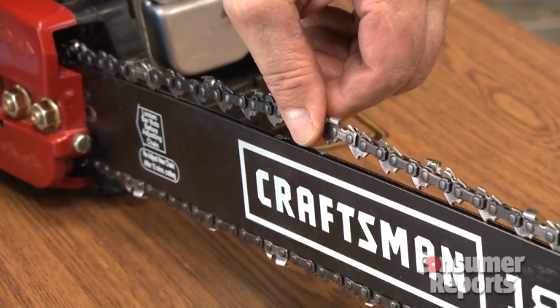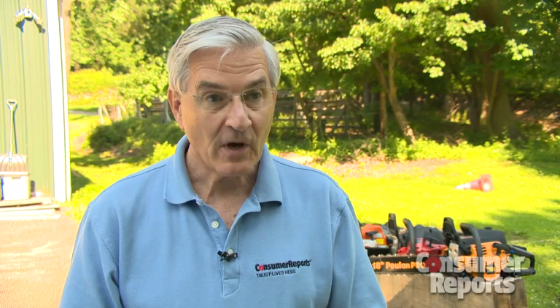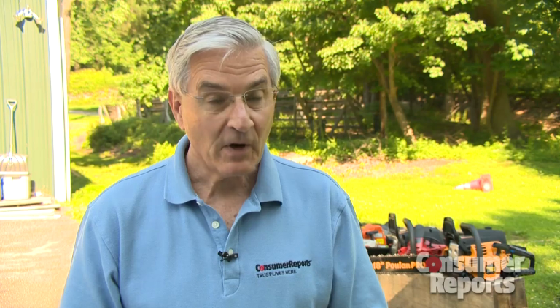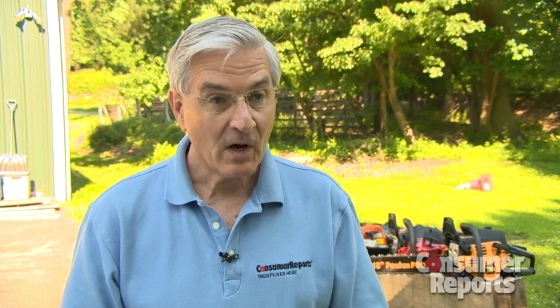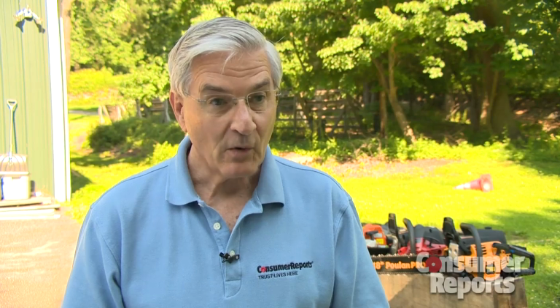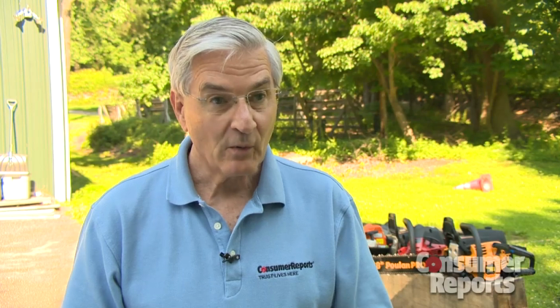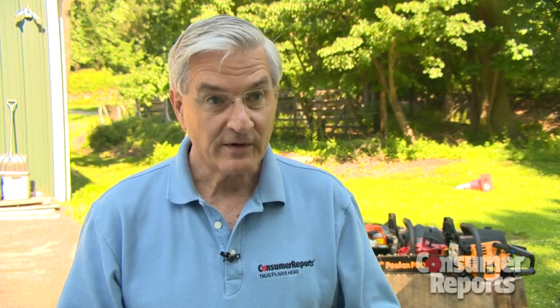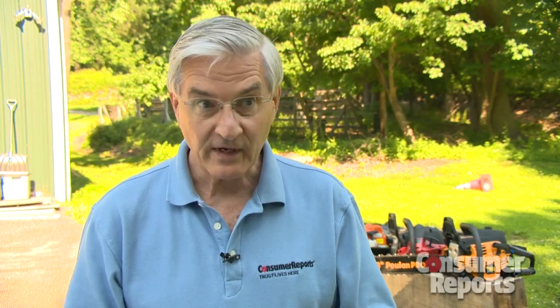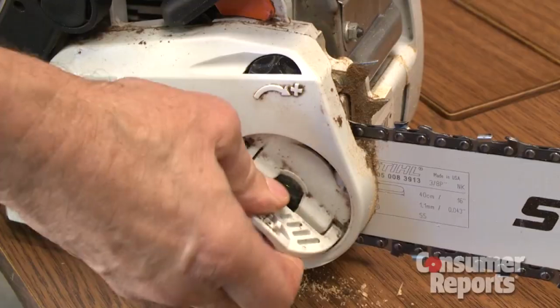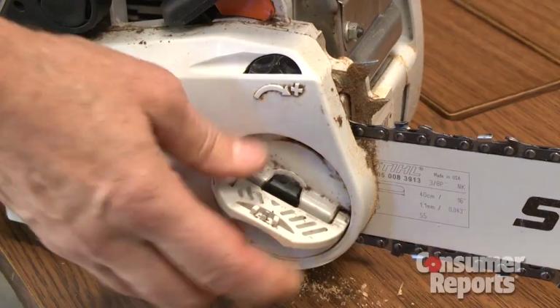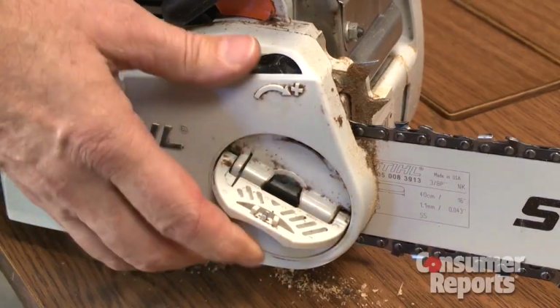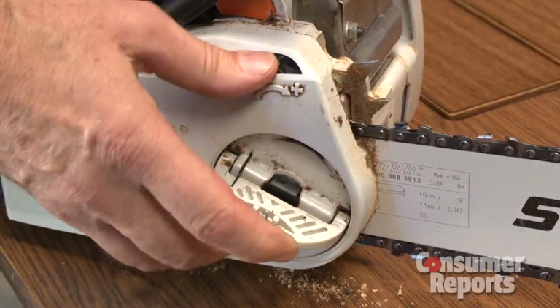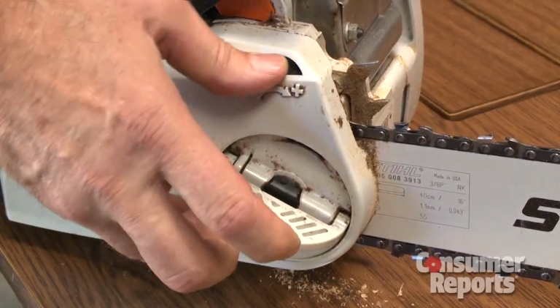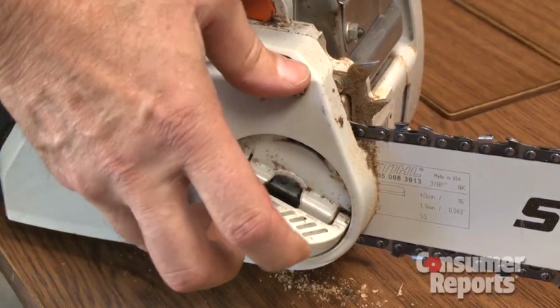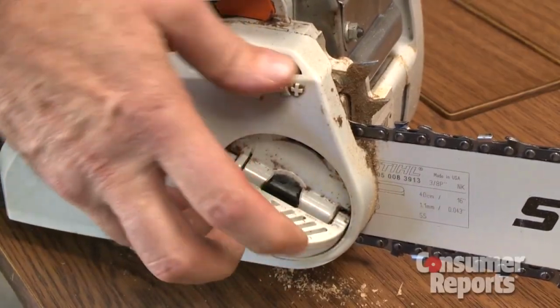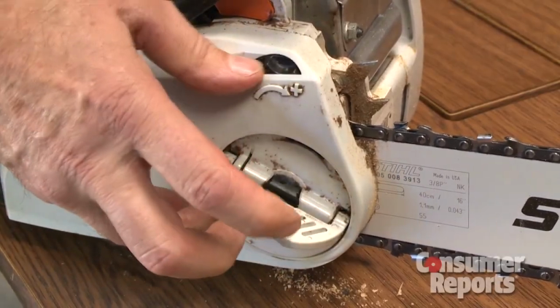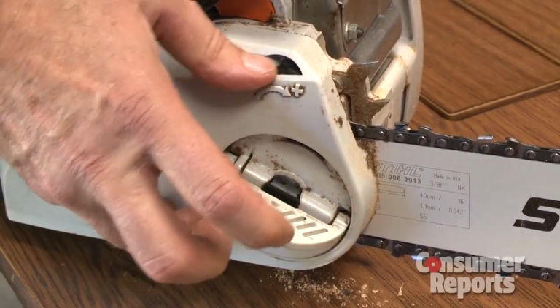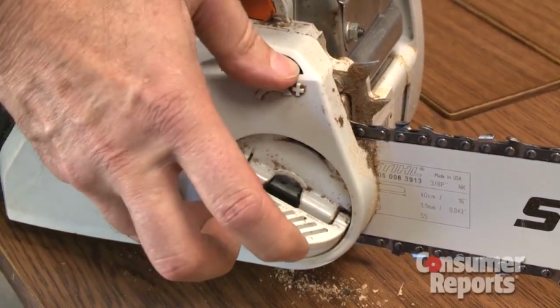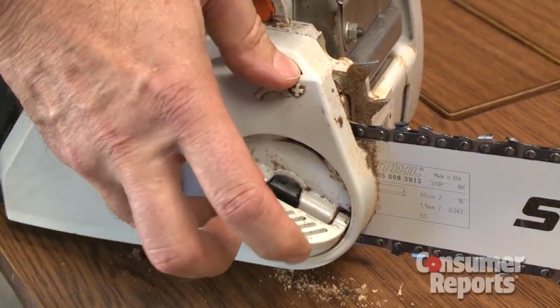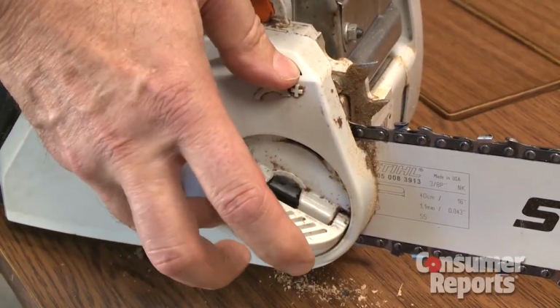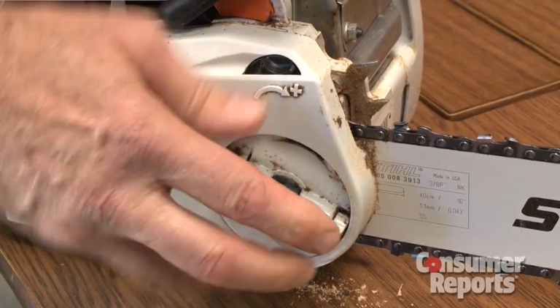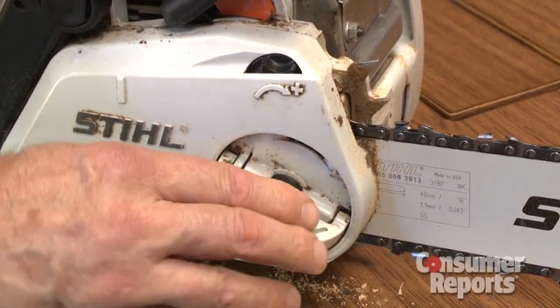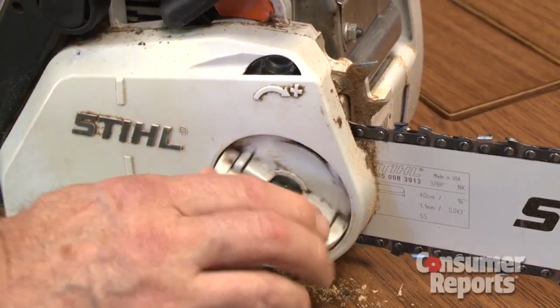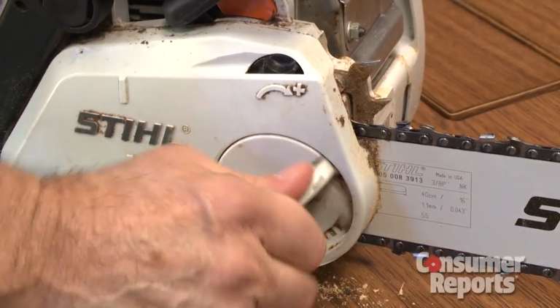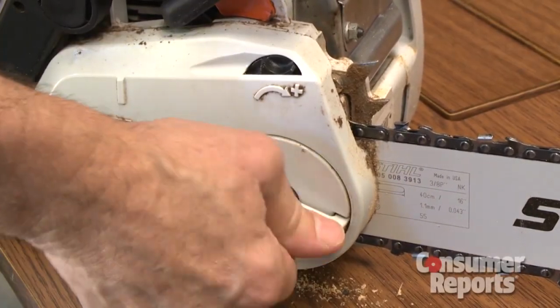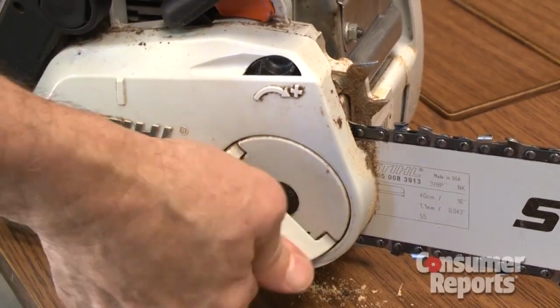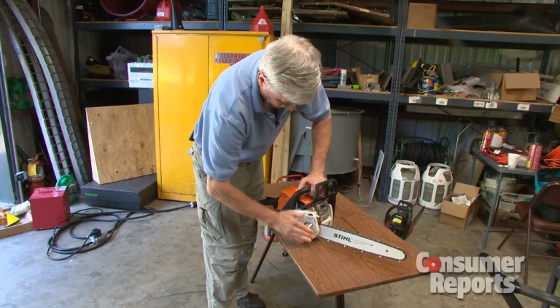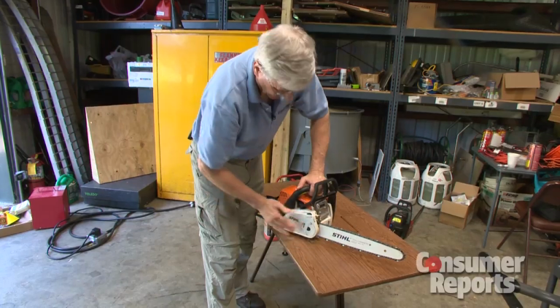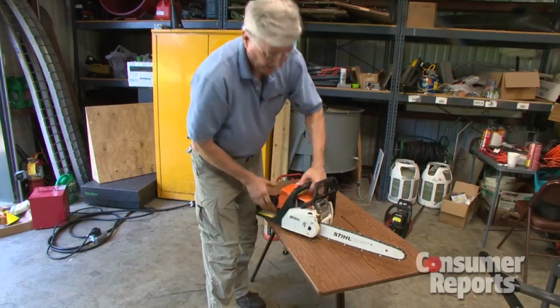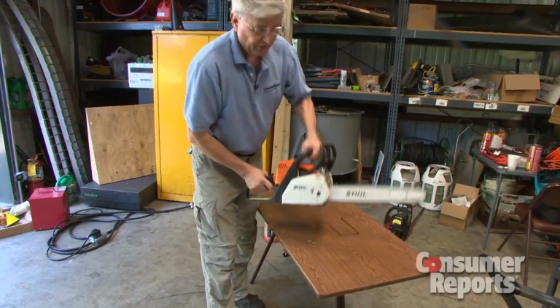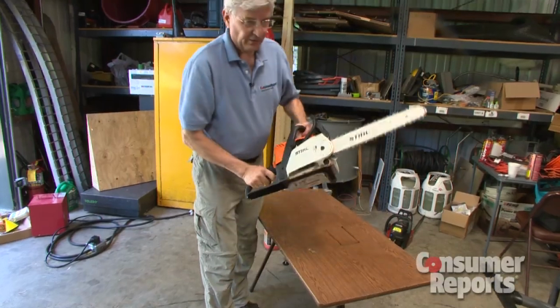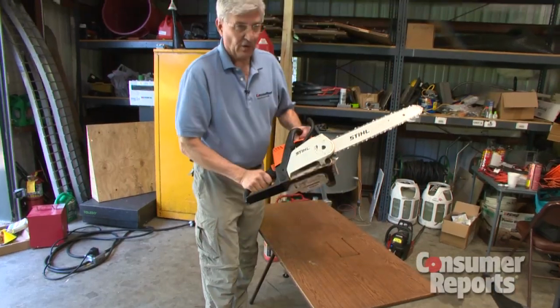Some come with a nice feature: you don't need a tool in order to tighten the chain, and you're good to go.